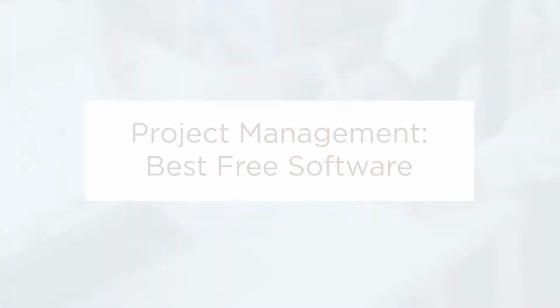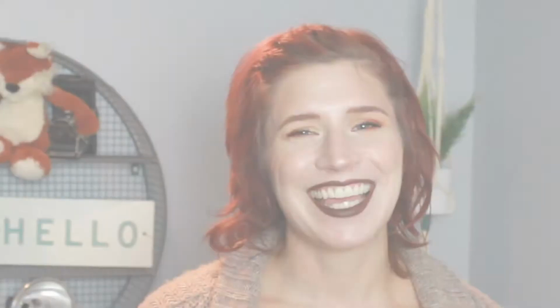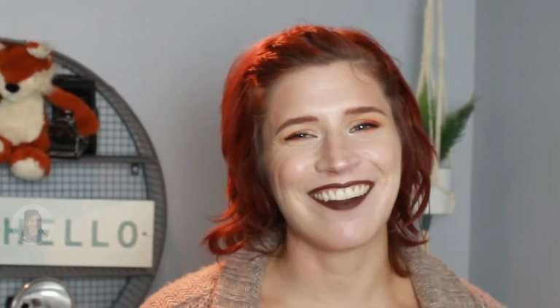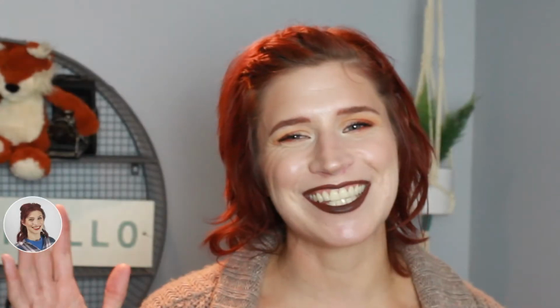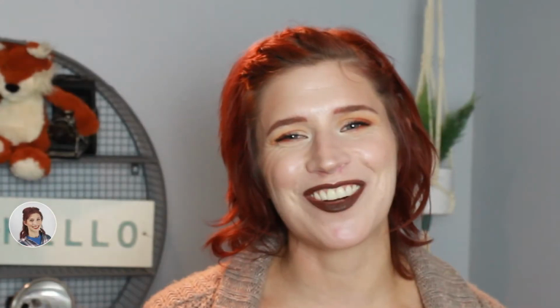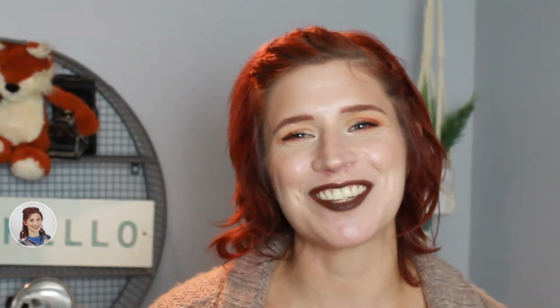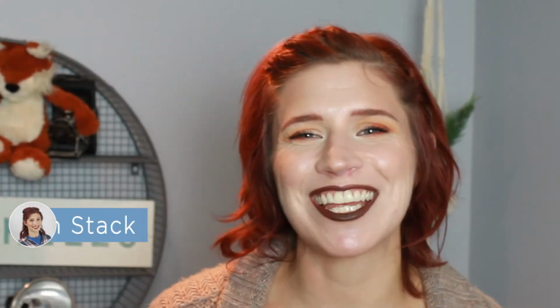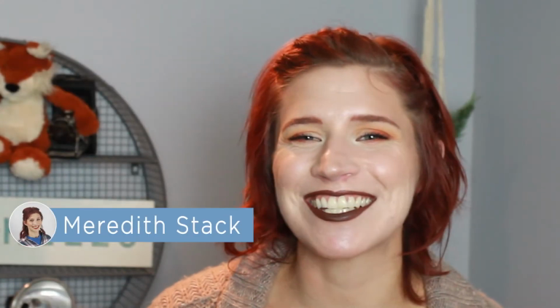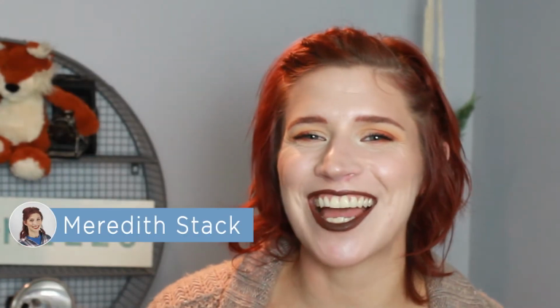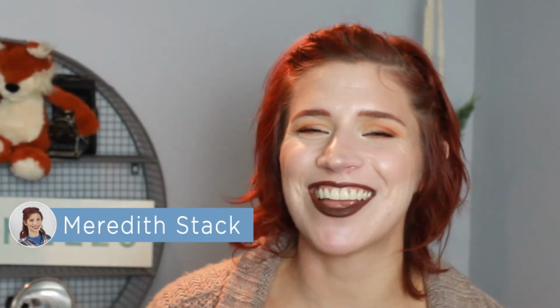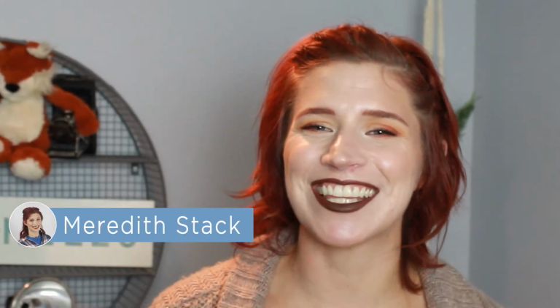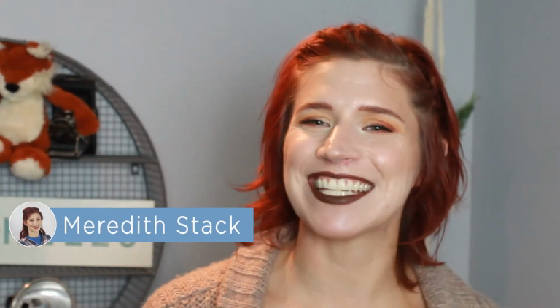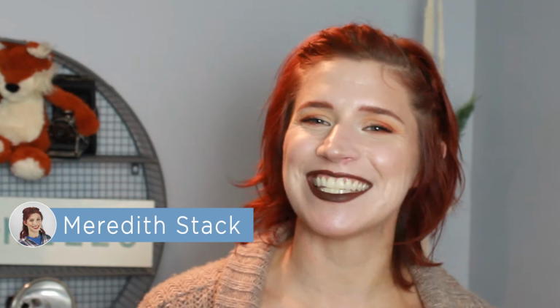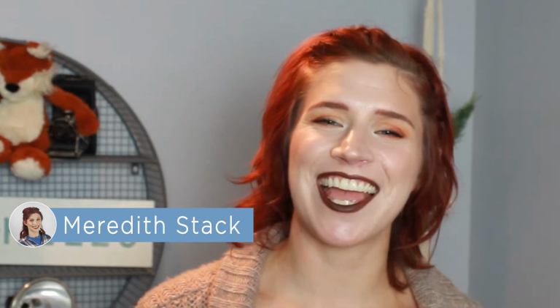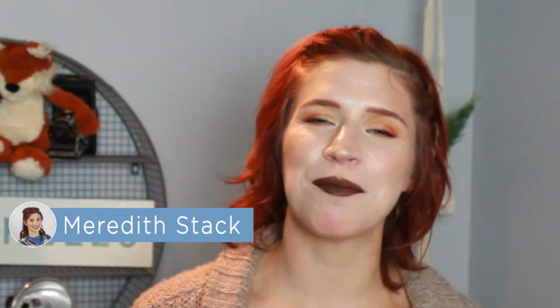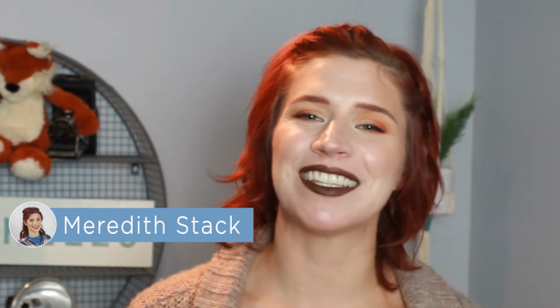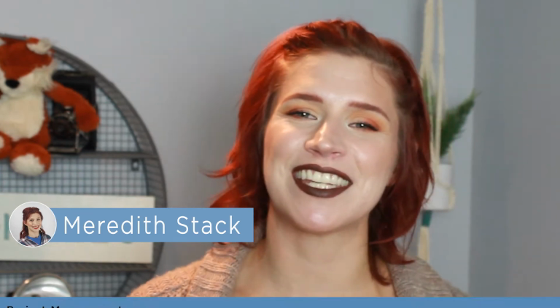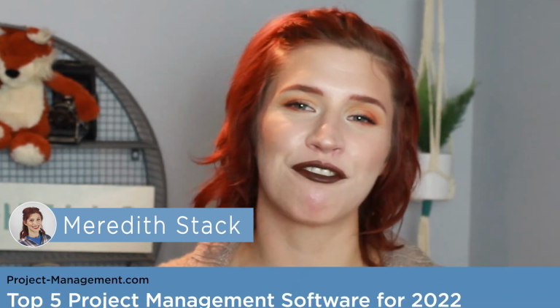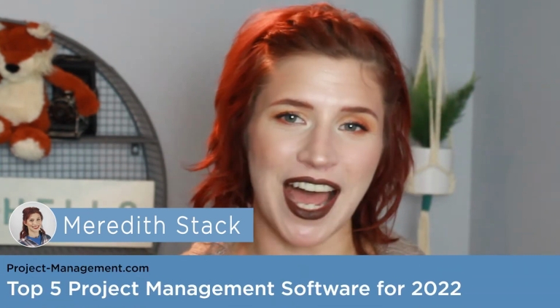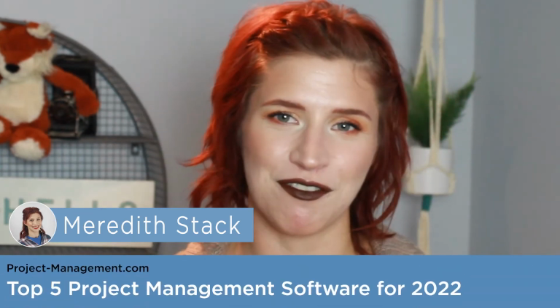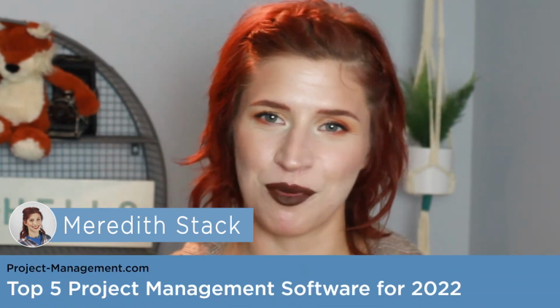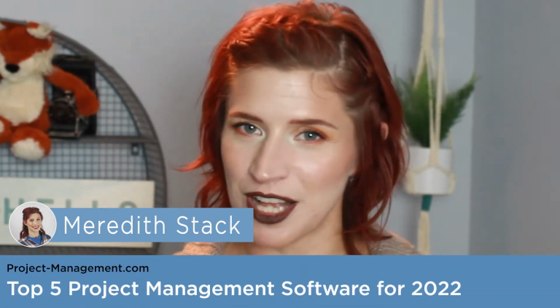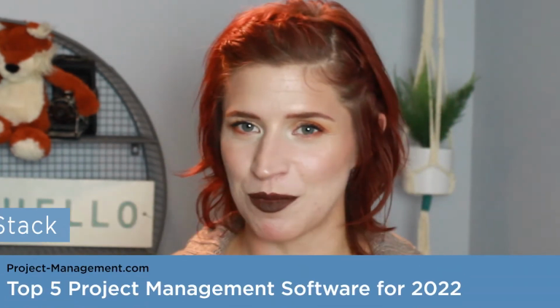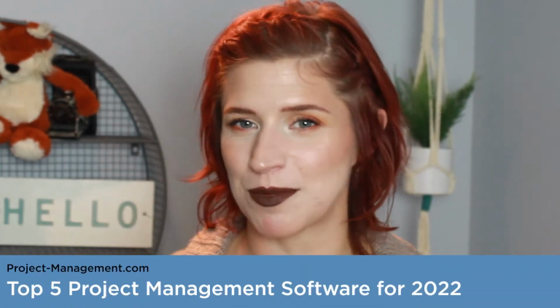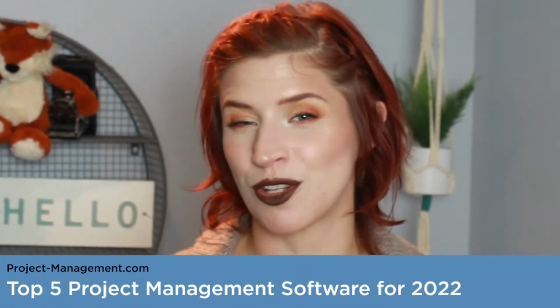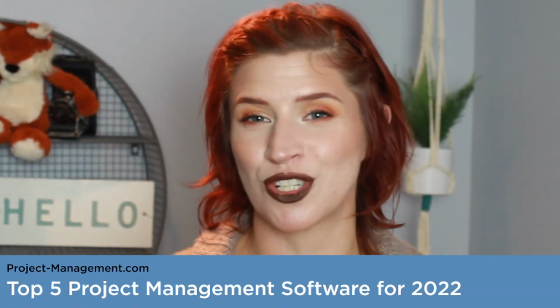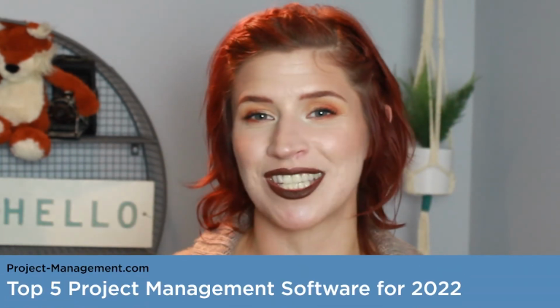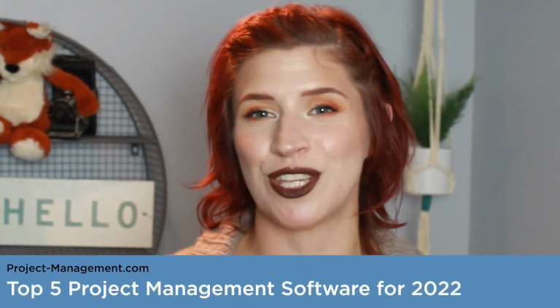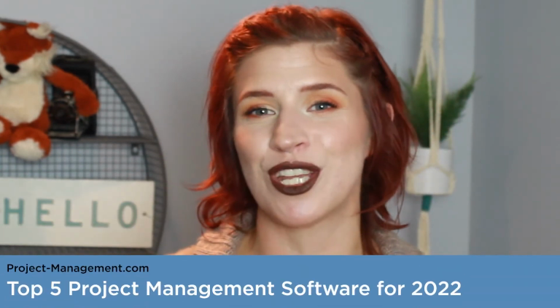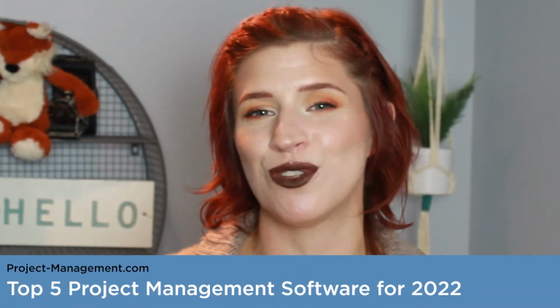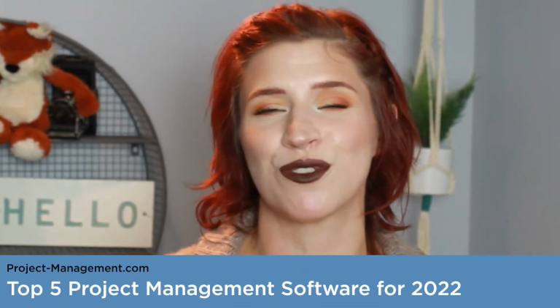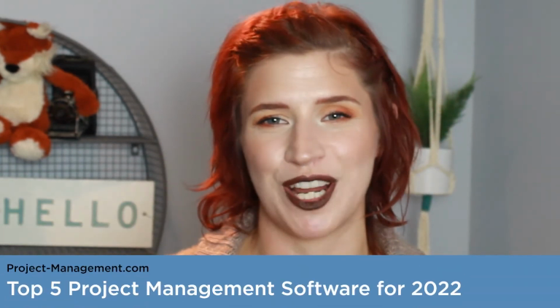Hey, what's up project managers, I'm Meredith, and today I'll be listing 5 project management solutions that you can use for free.